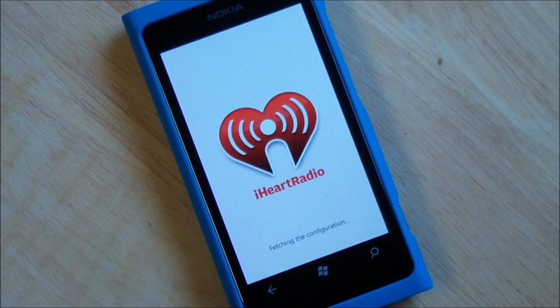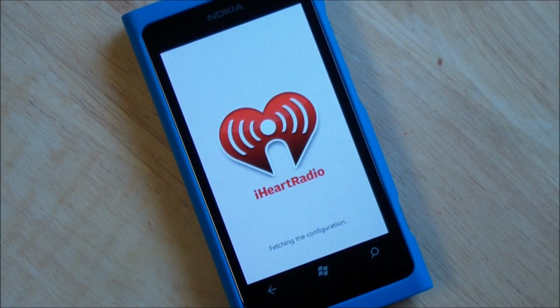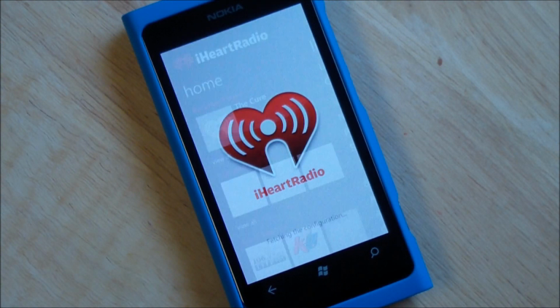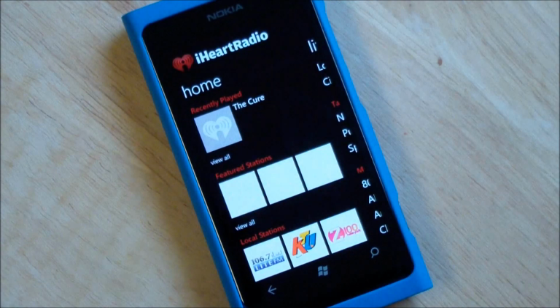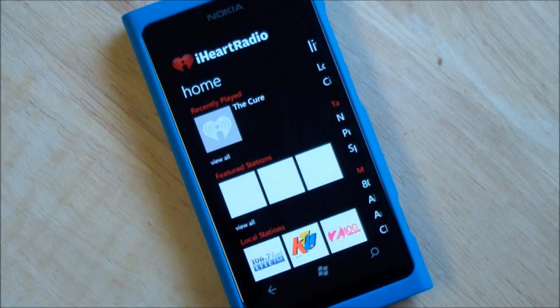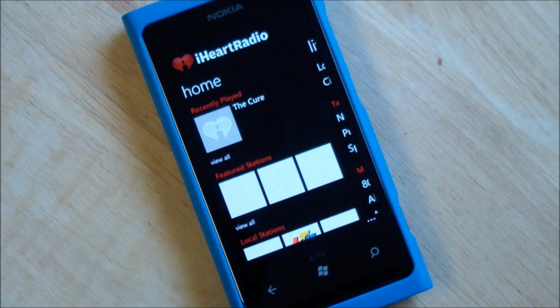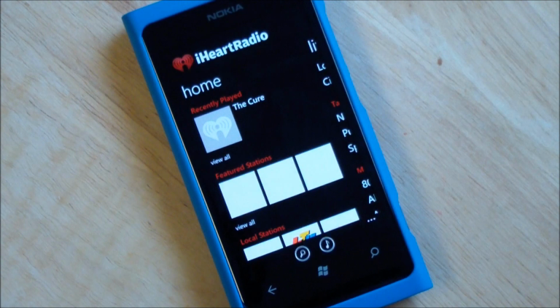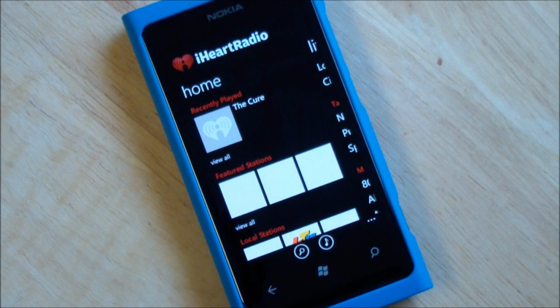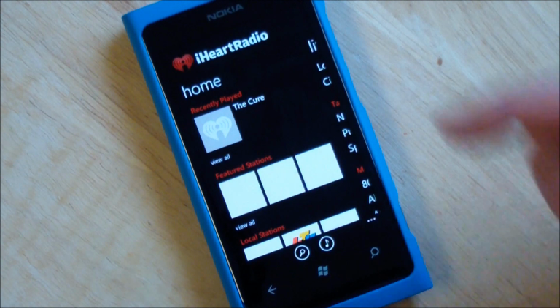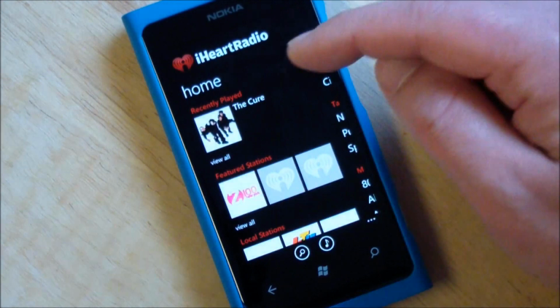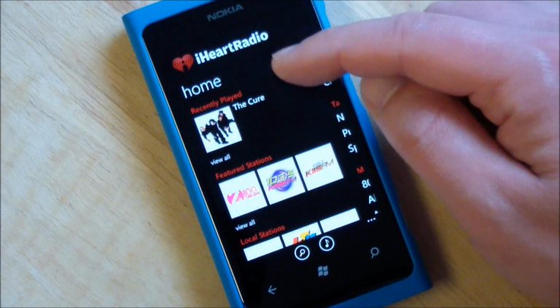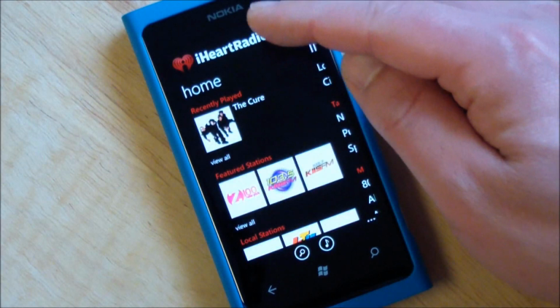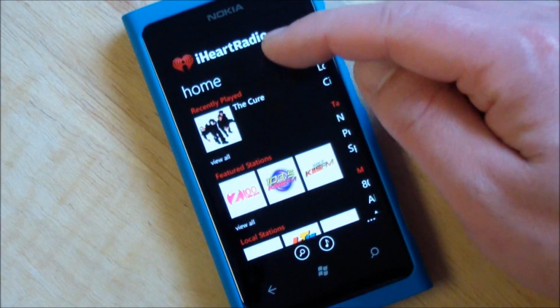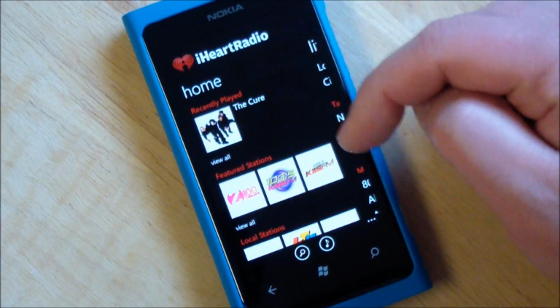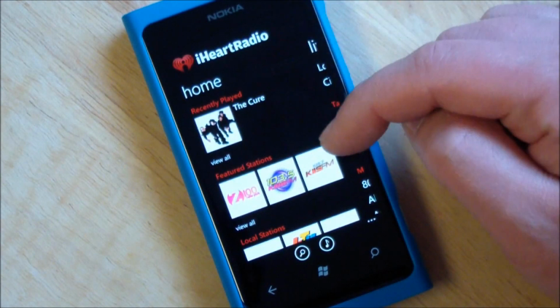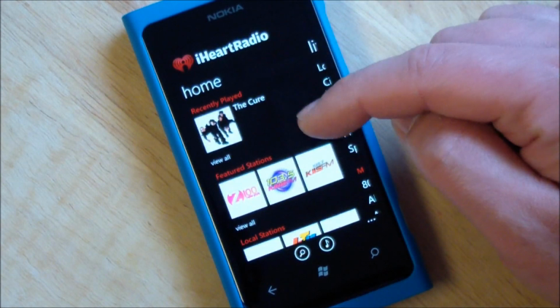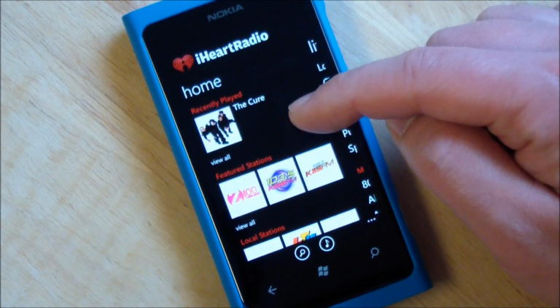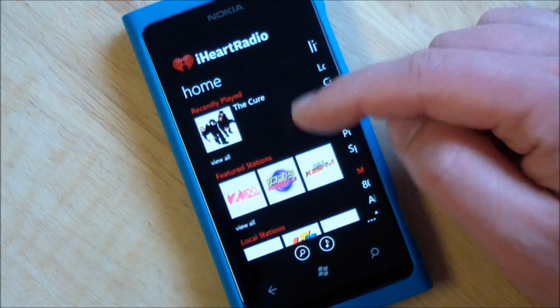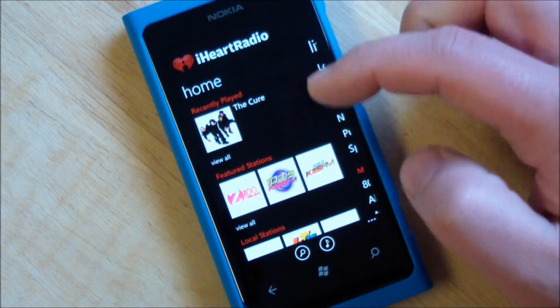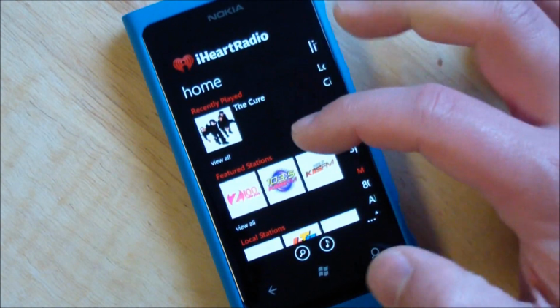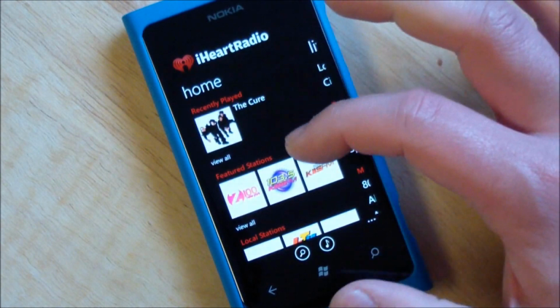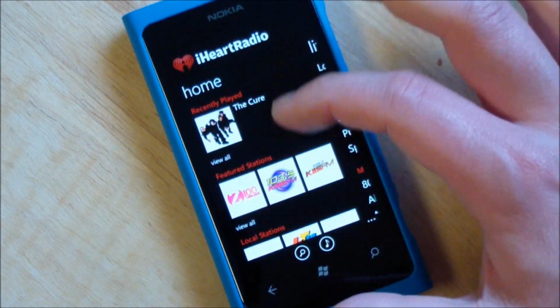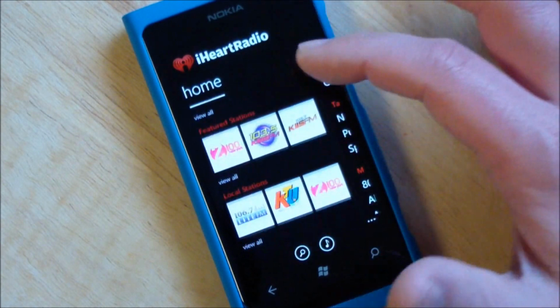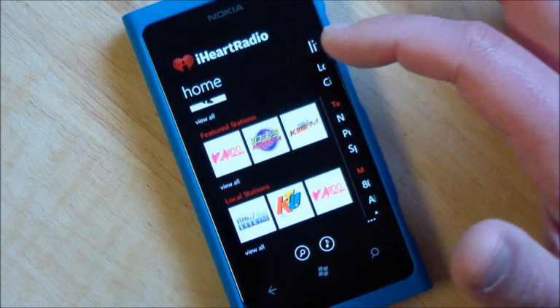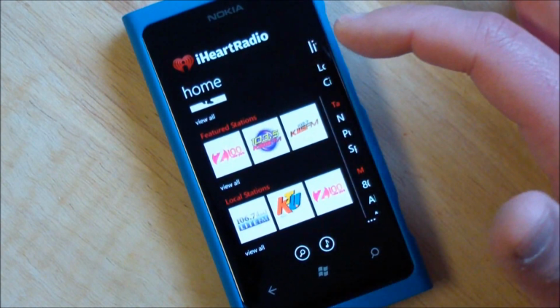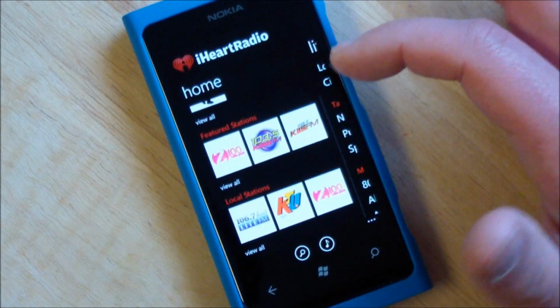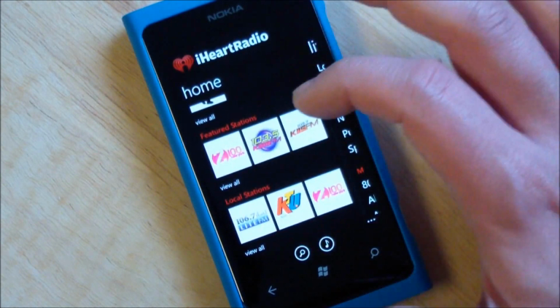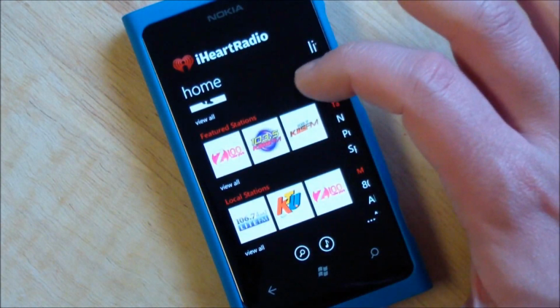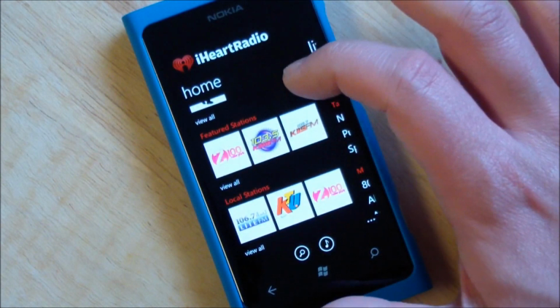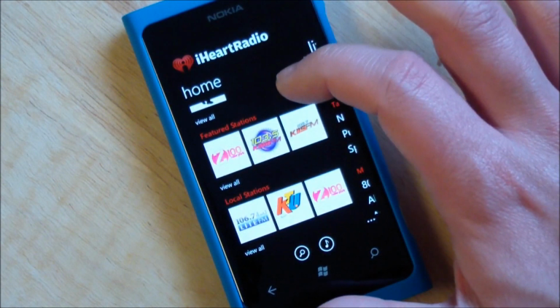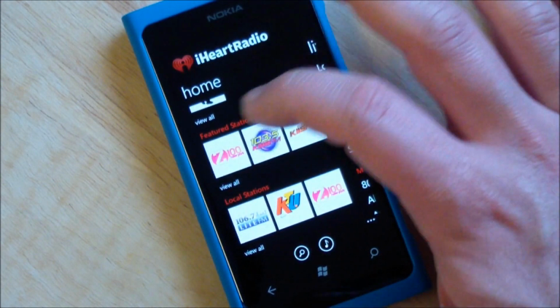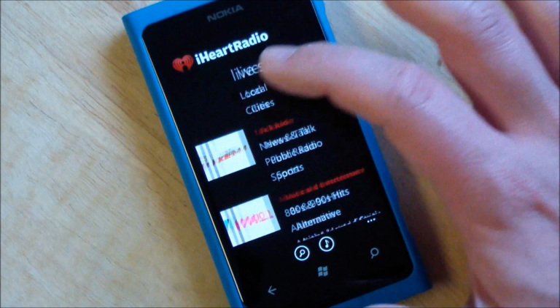Let's load it up here. You have Home with your recently played, featured stations, and local stations.